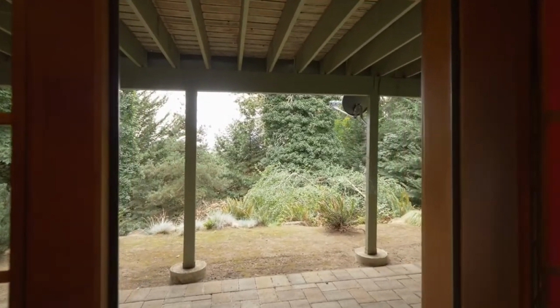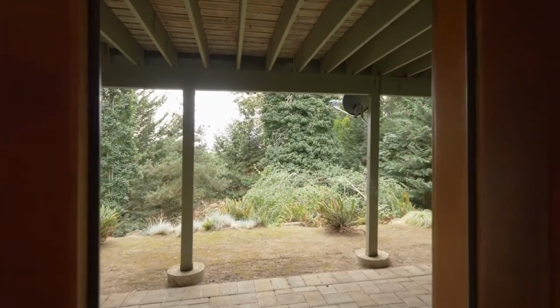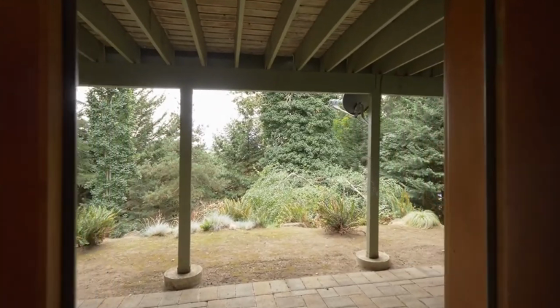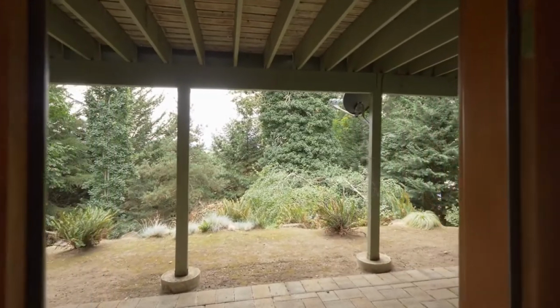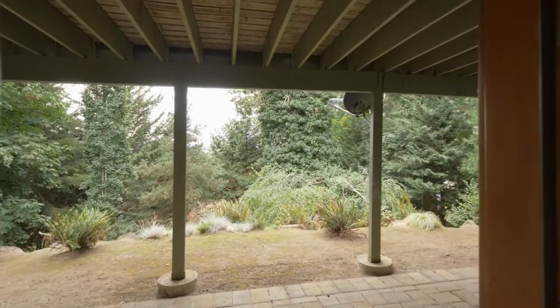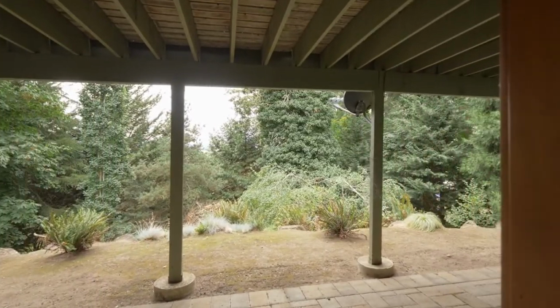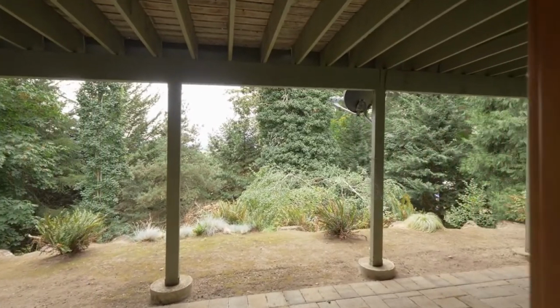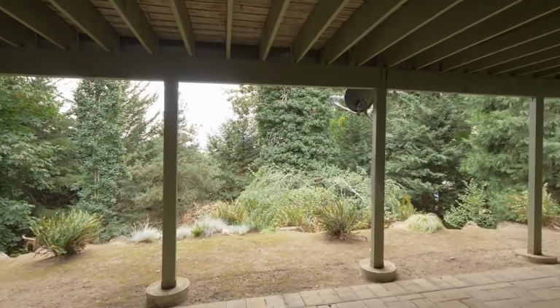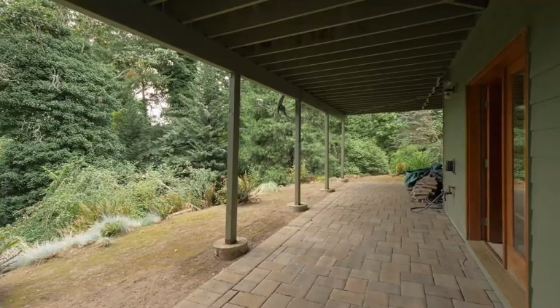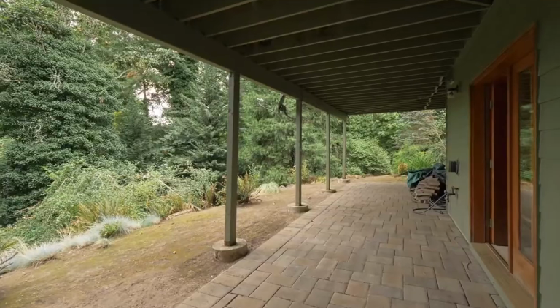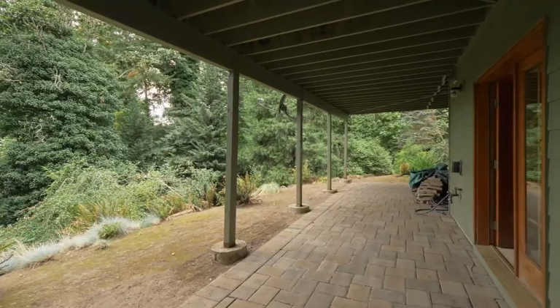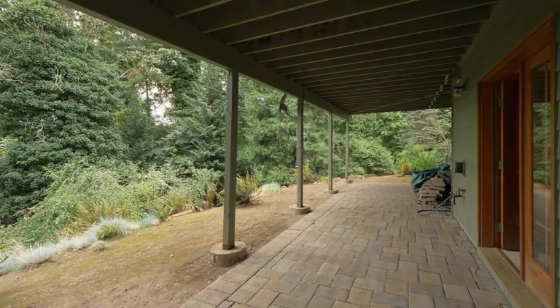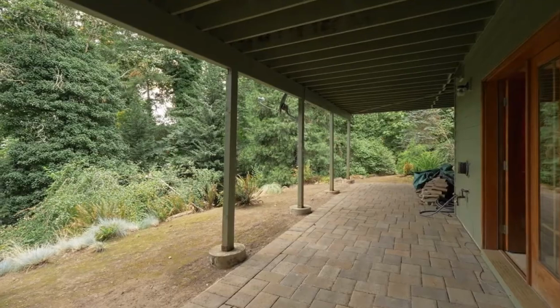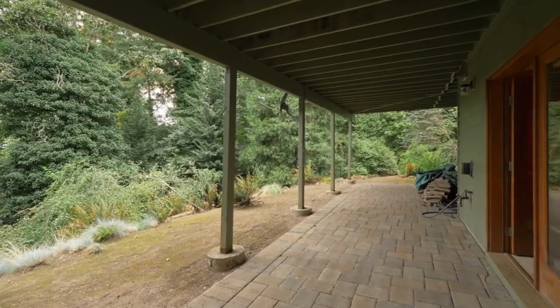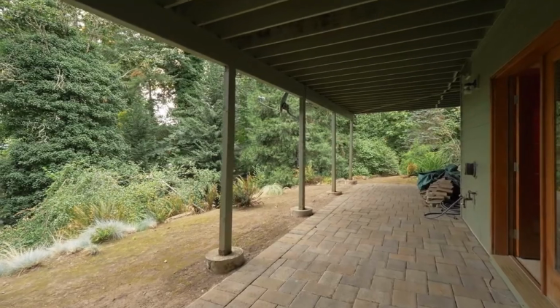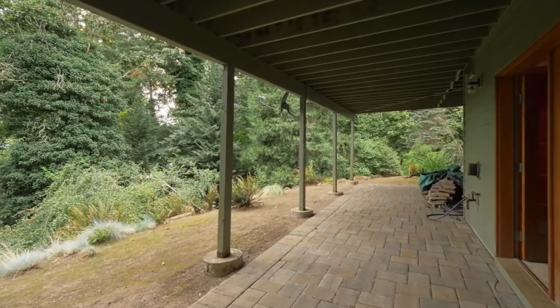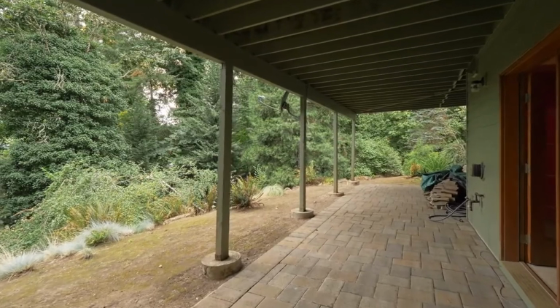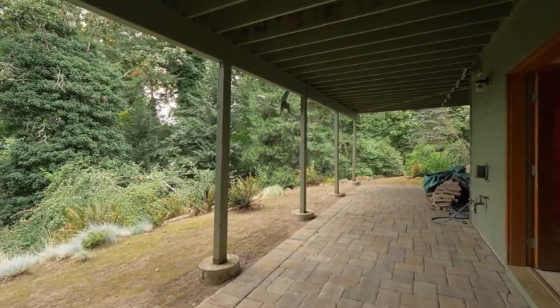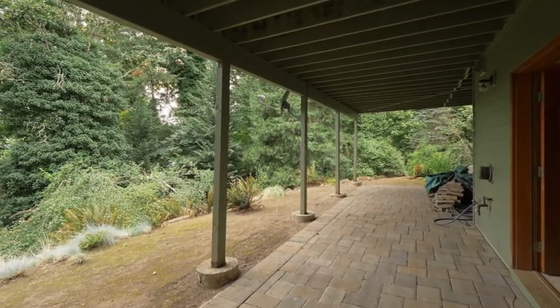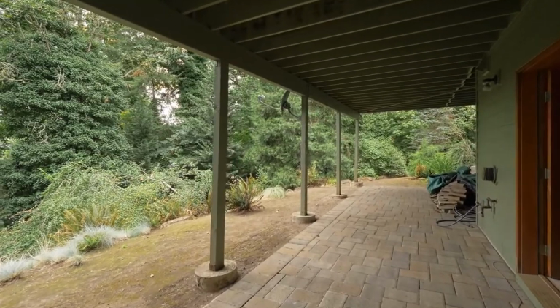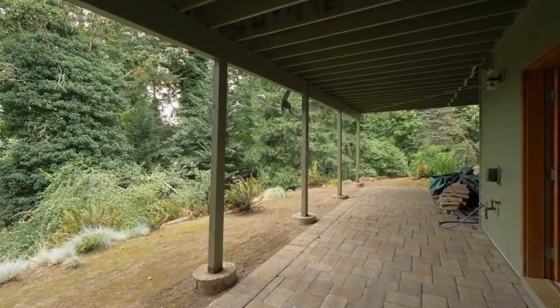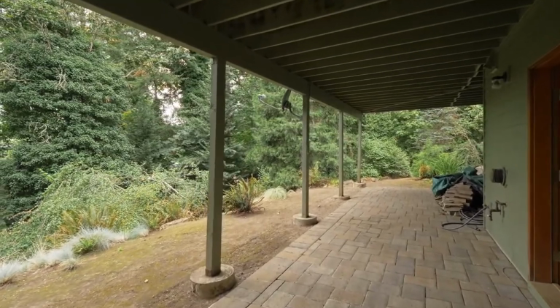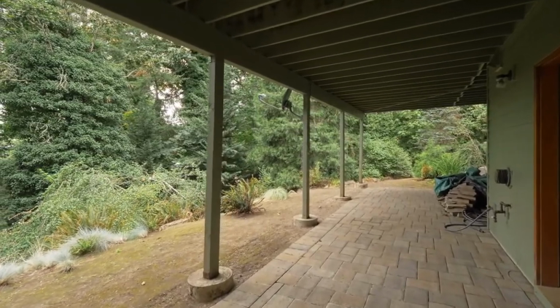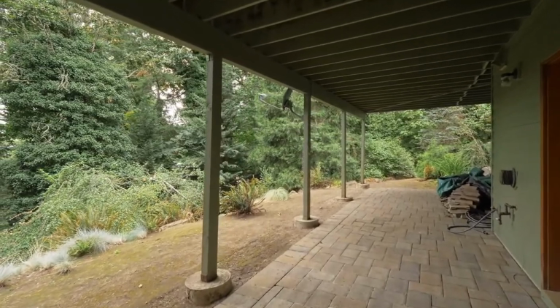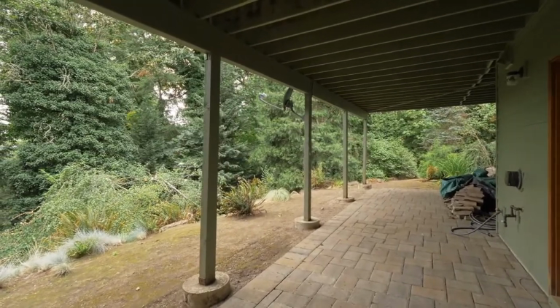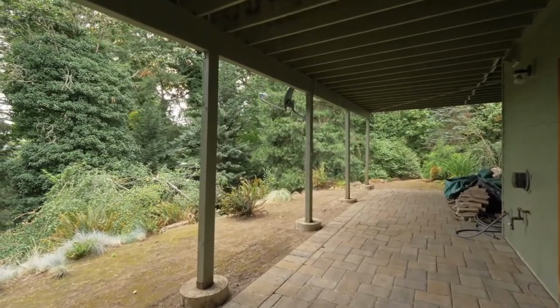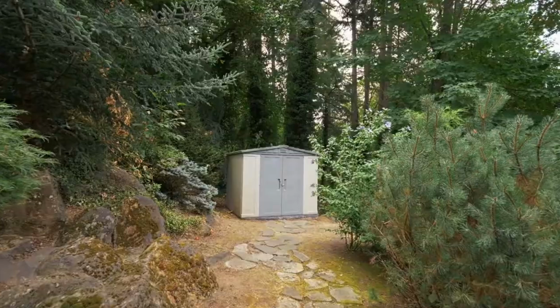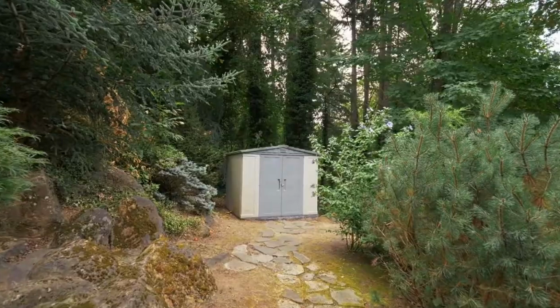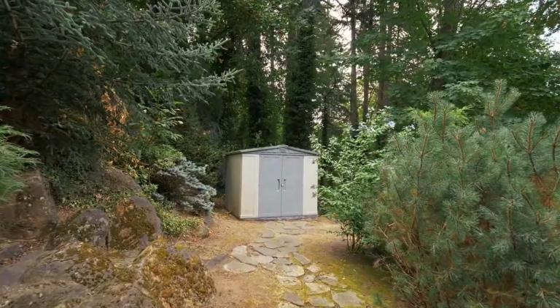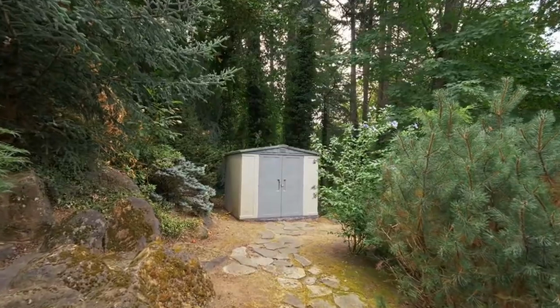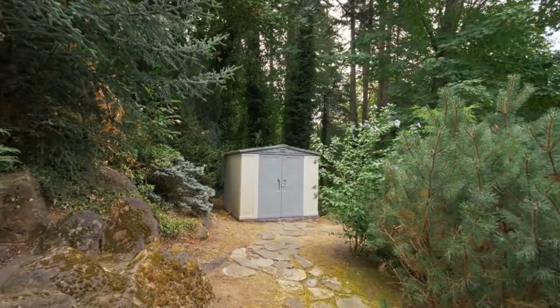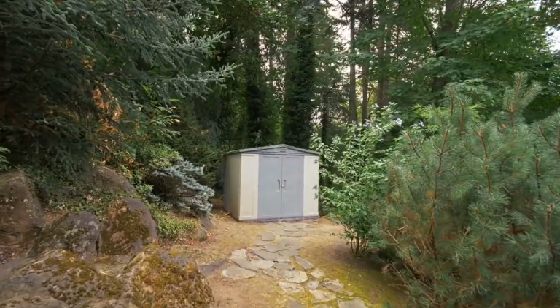Entertain year-round on the covered patio. You'll also find a pizza oven, a storage shed, and pathways to explore.